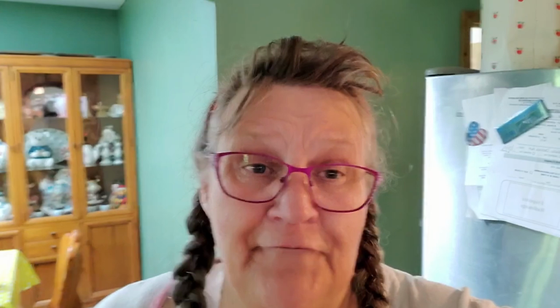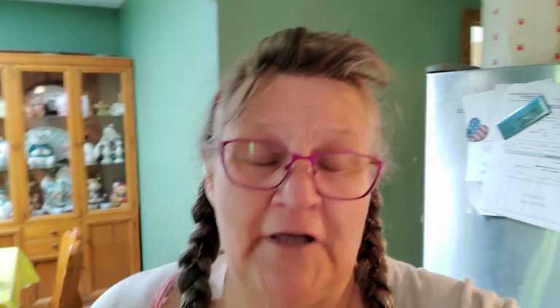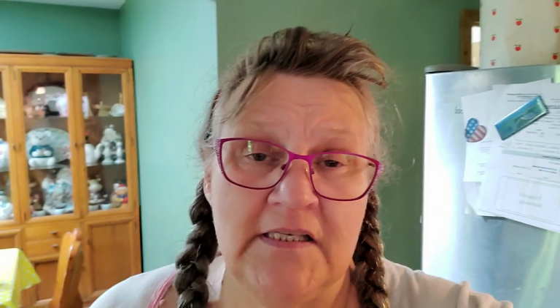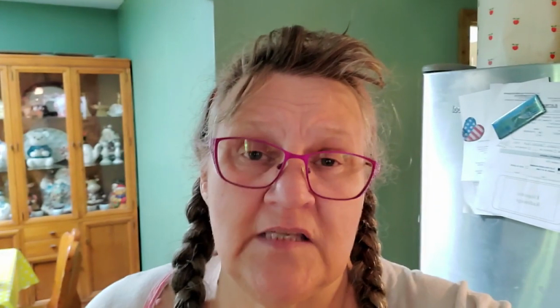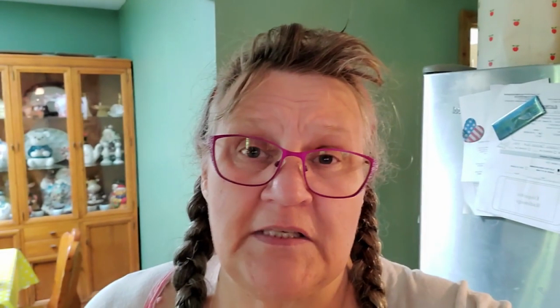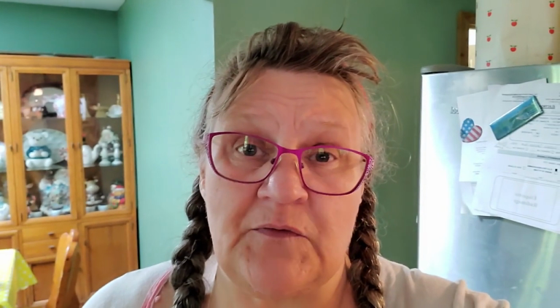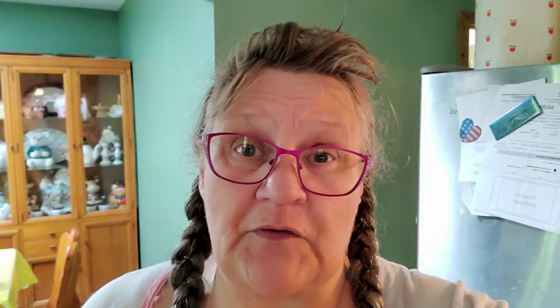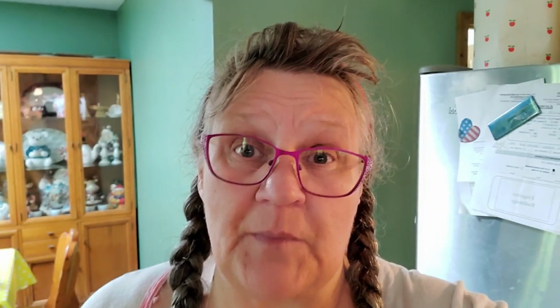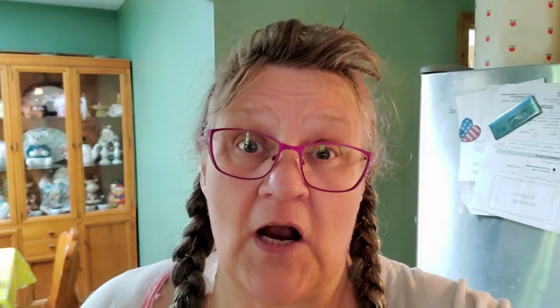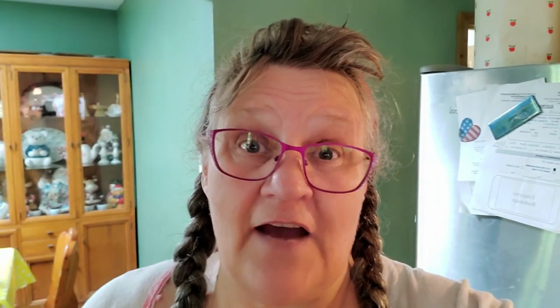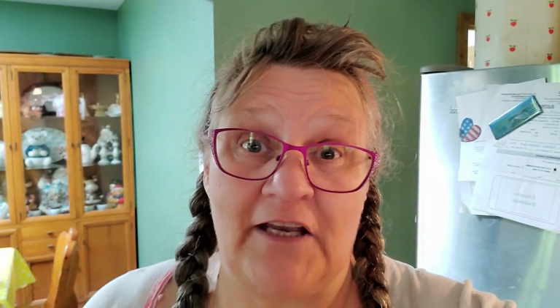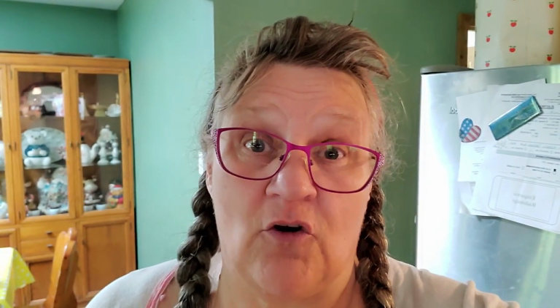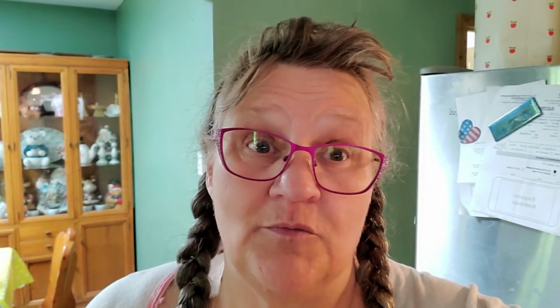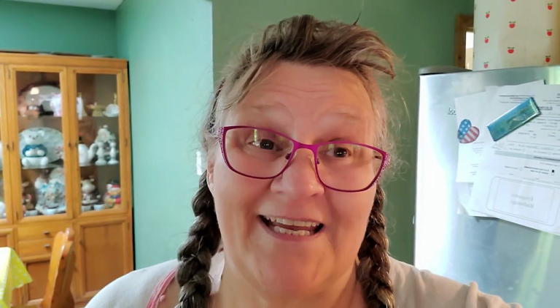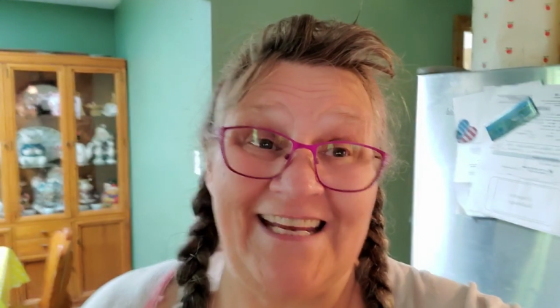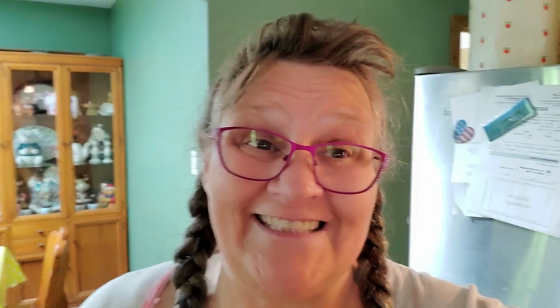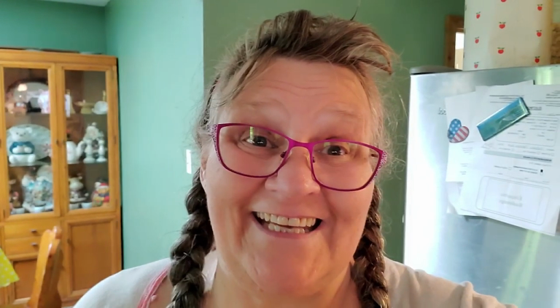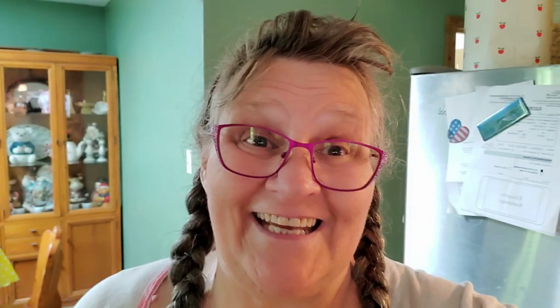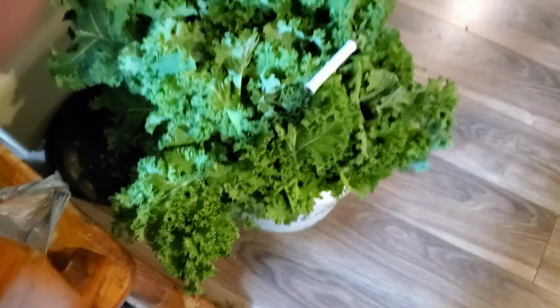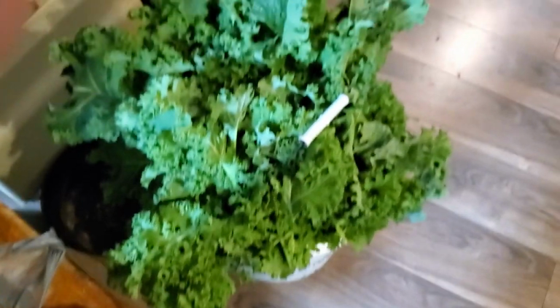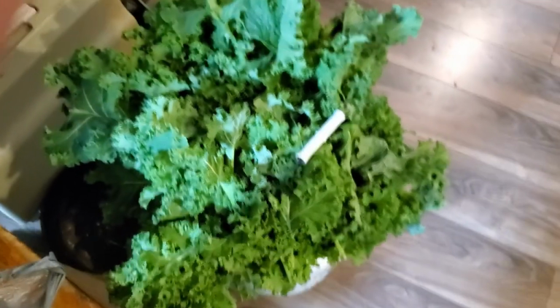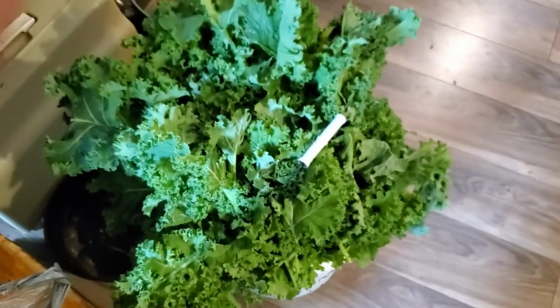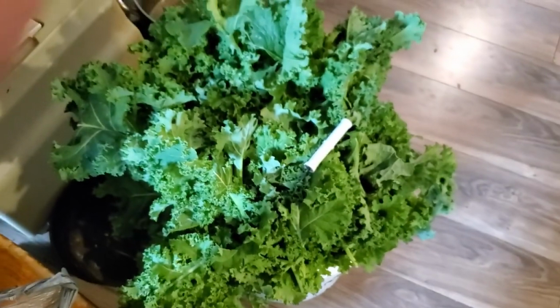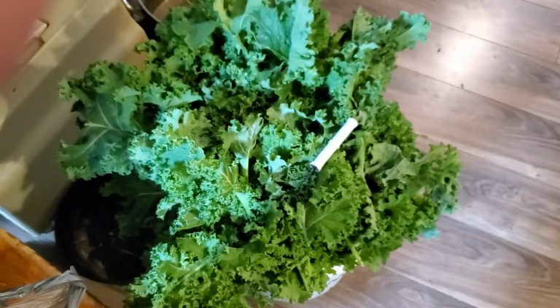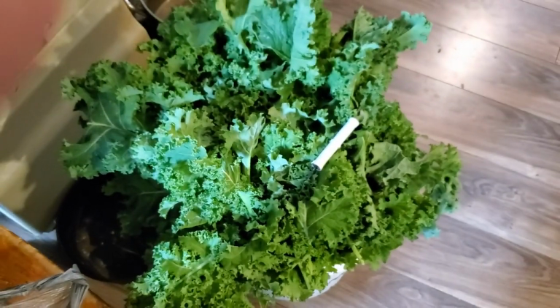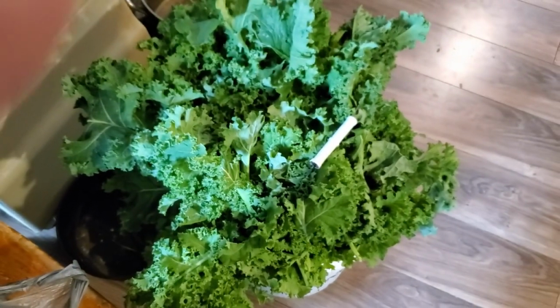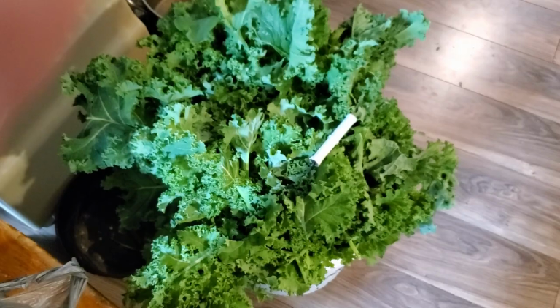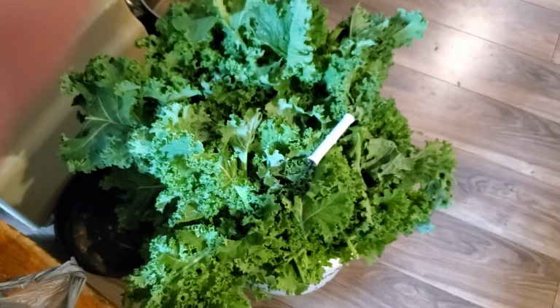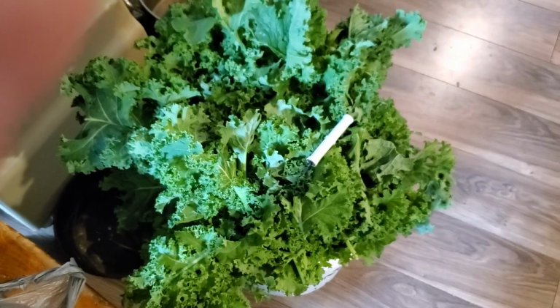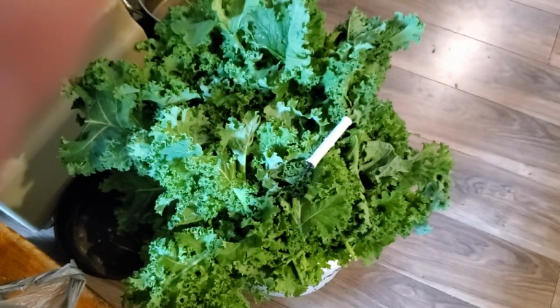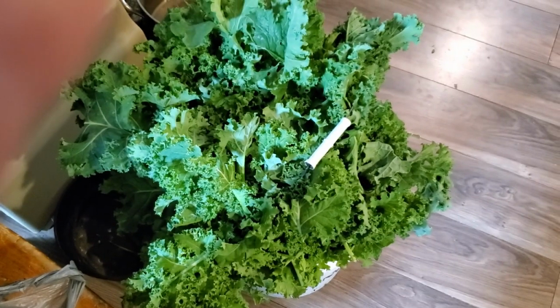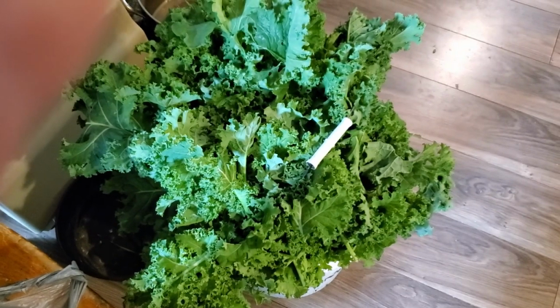Hey friends, this is Mrs. Volpe from our Half Acre Homestead, and today we are dehydrating kale.